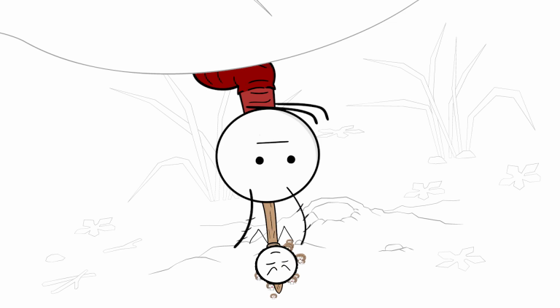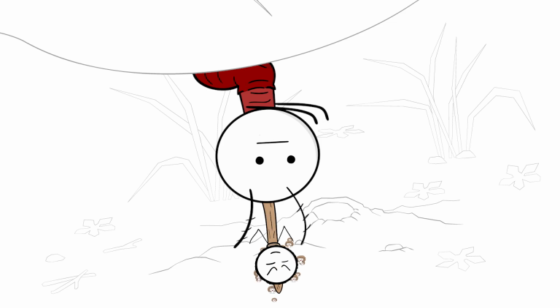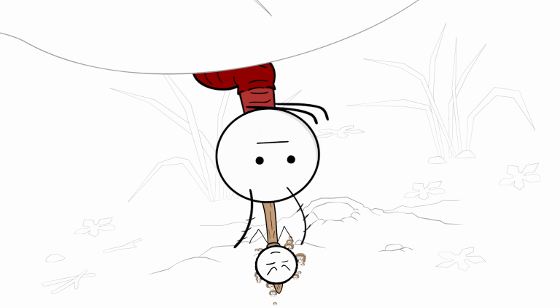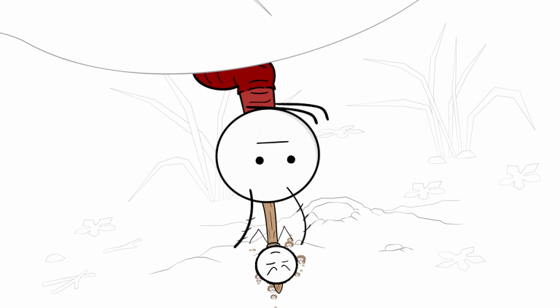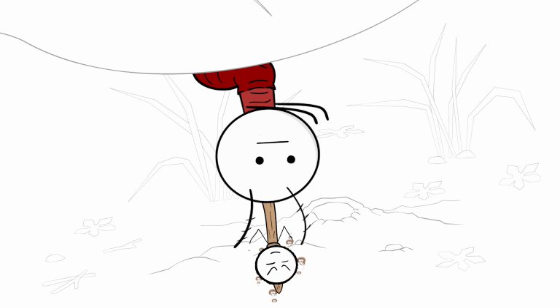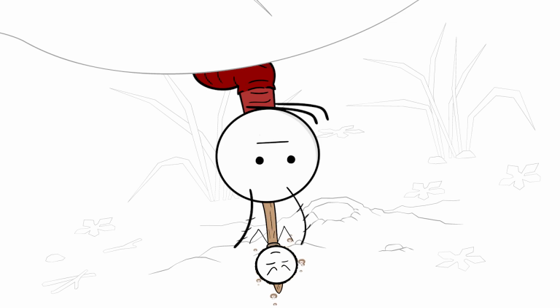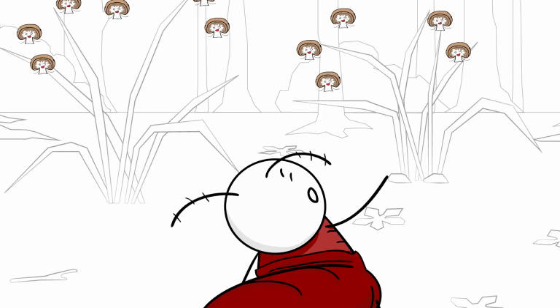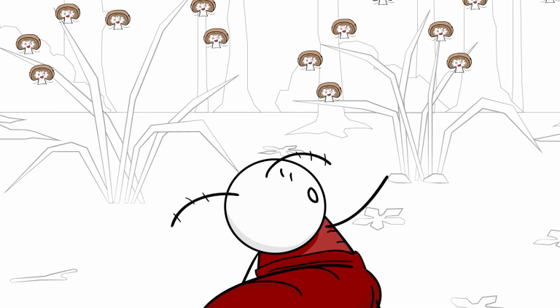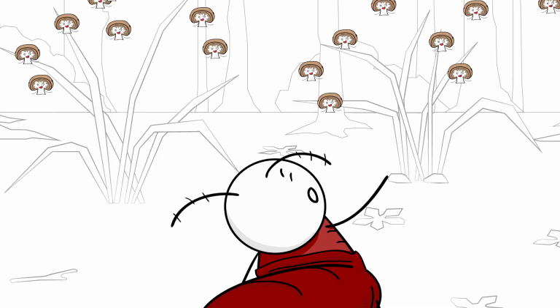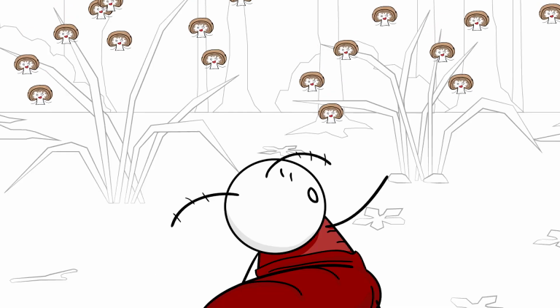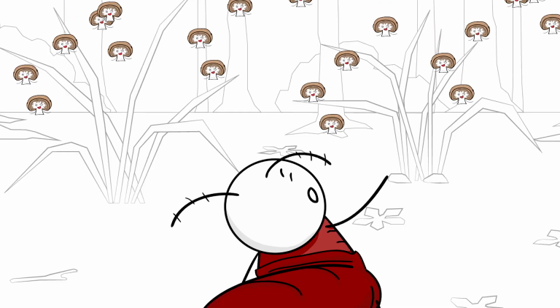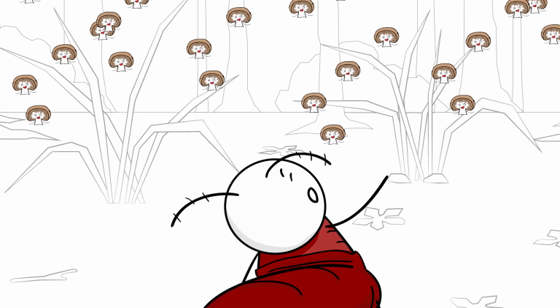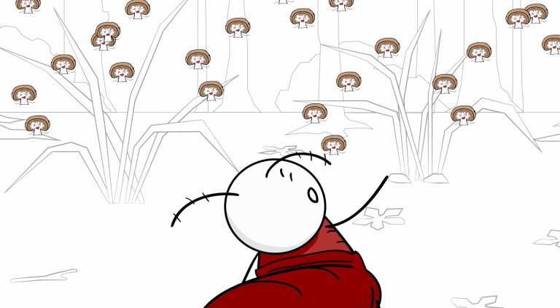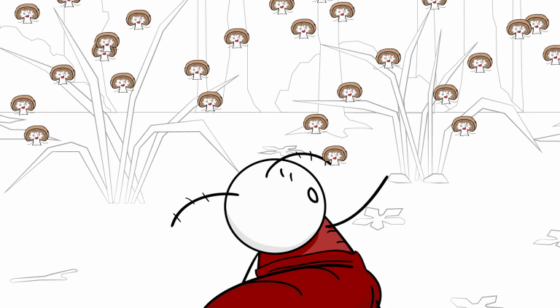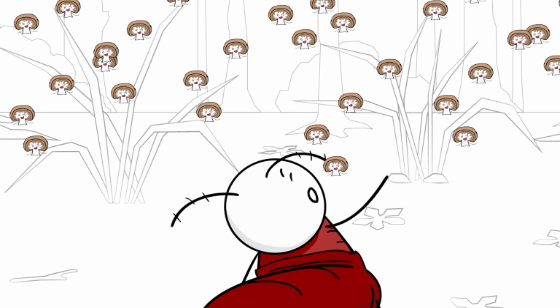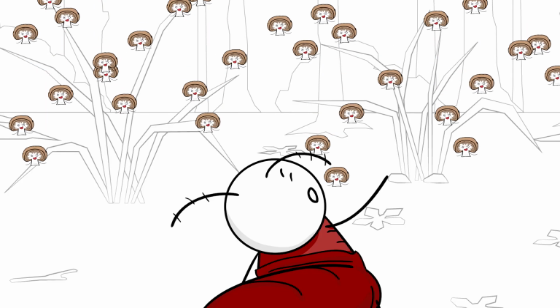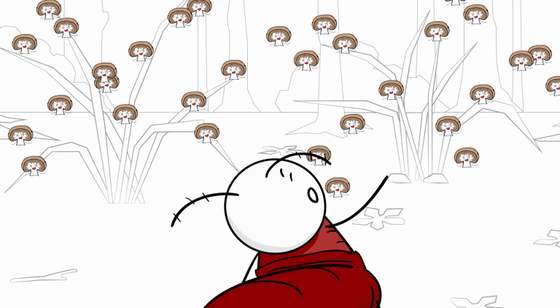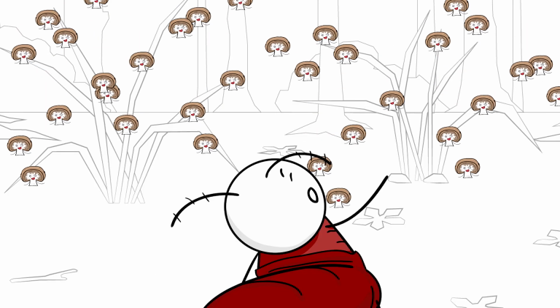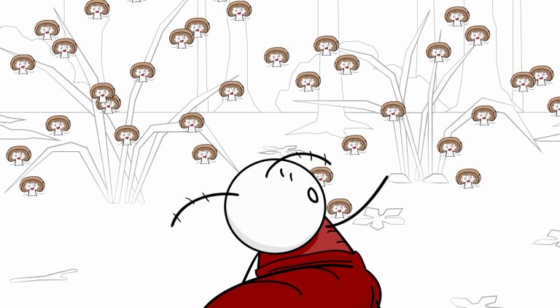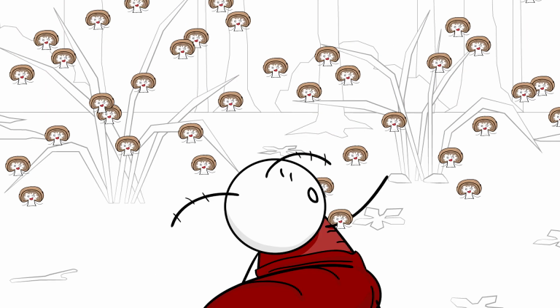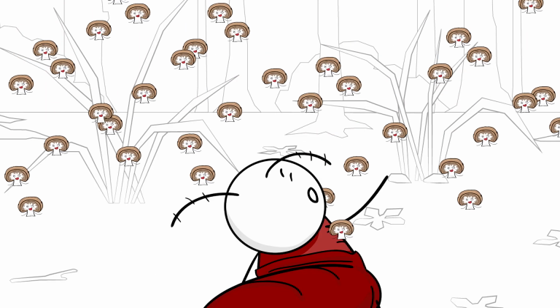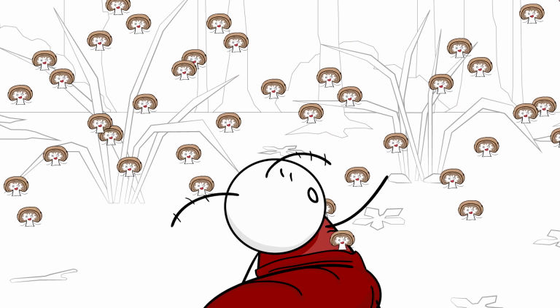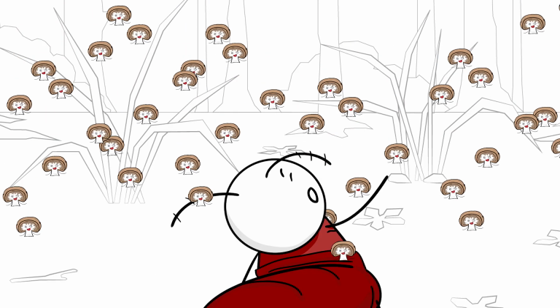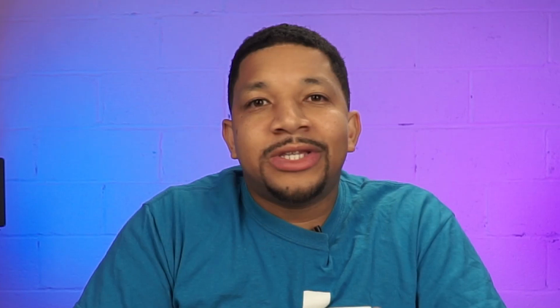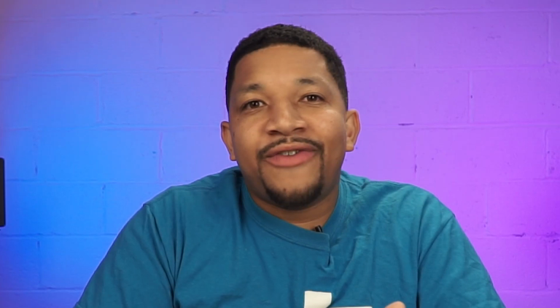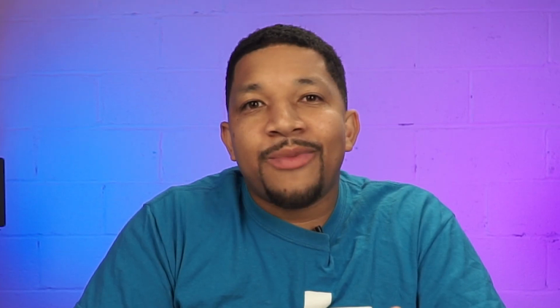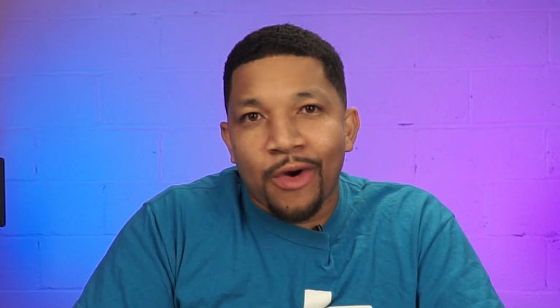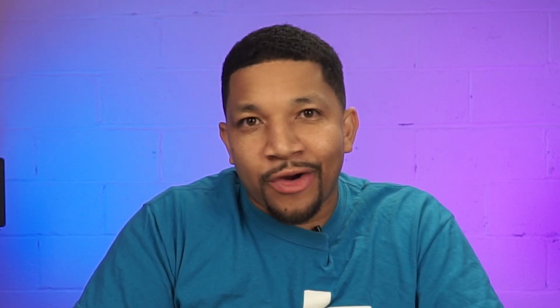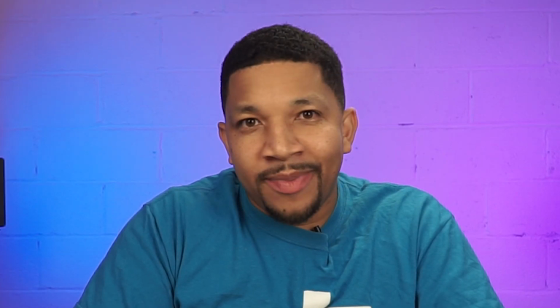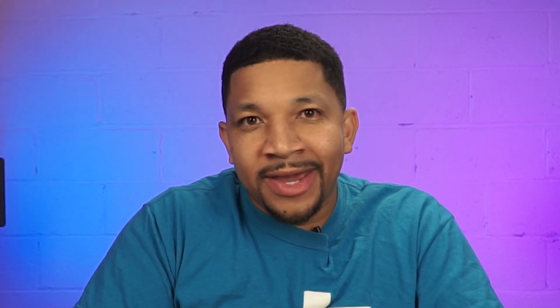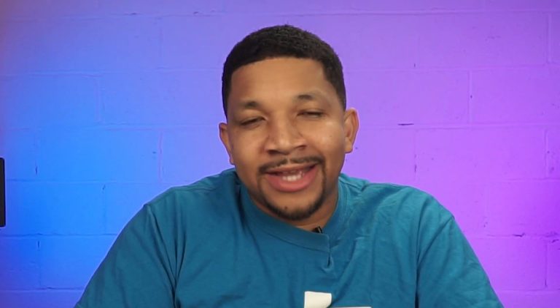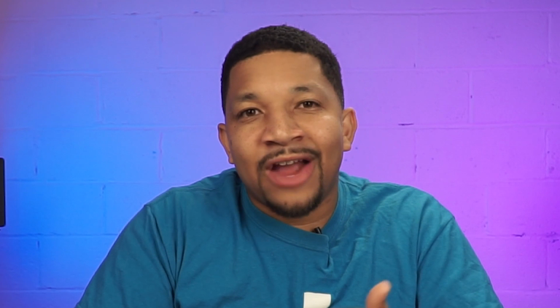The fungus erupts out of the ant's head, creating a bulb of spores that aim to infect more ants in the nest below.